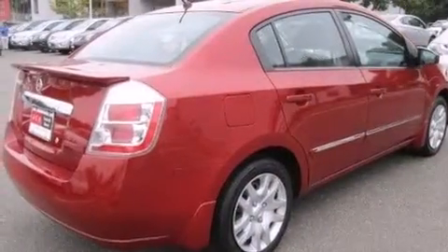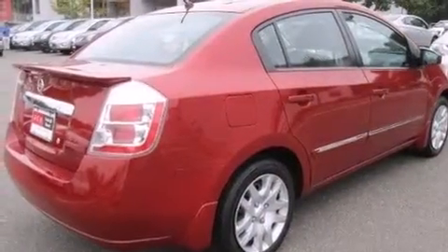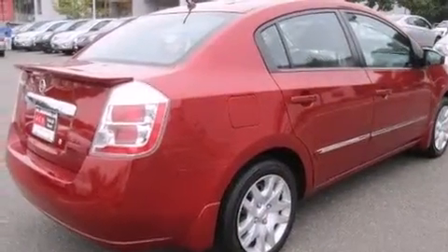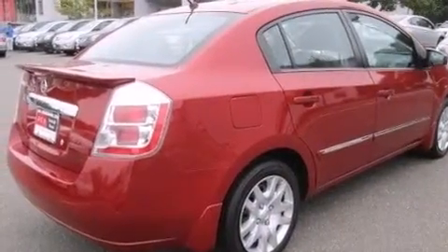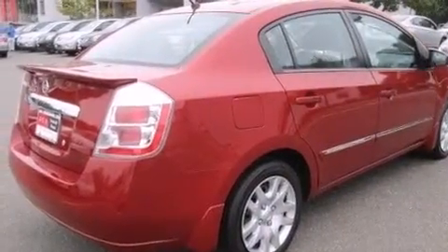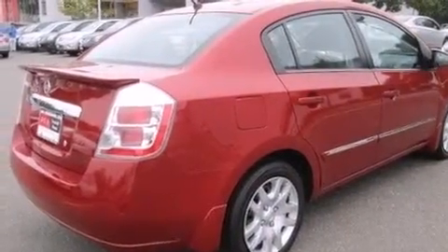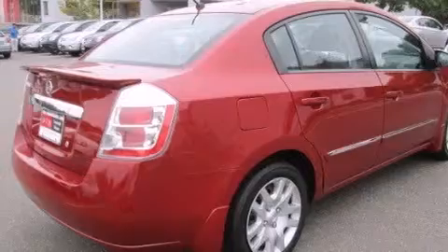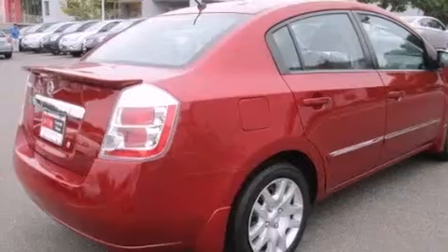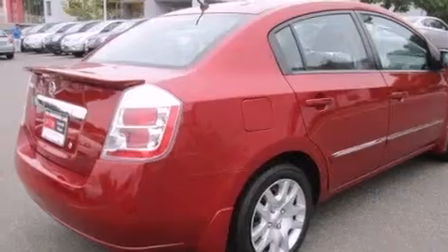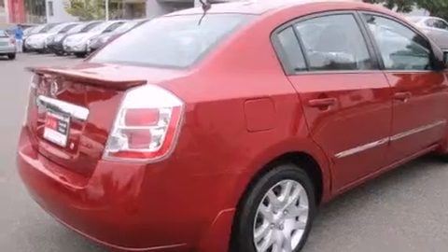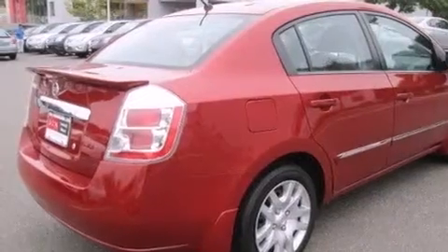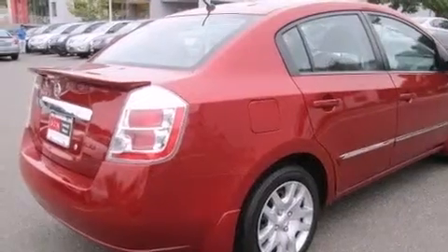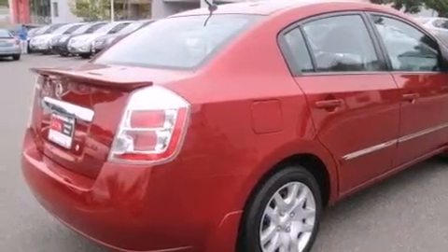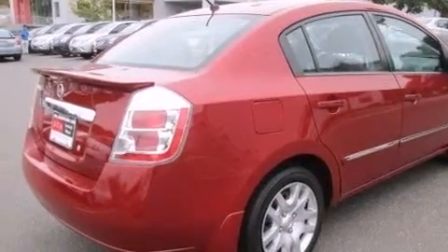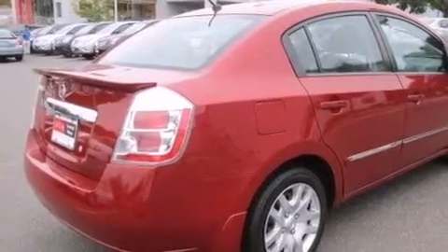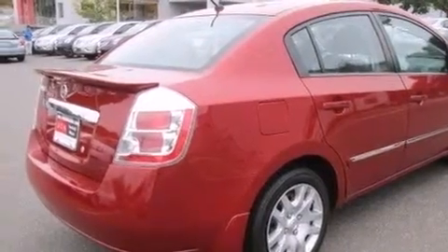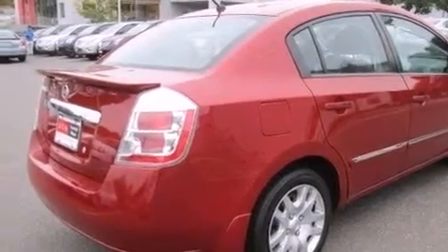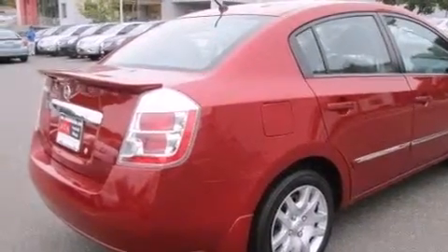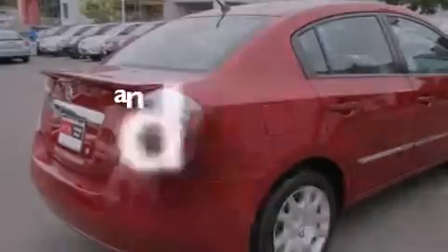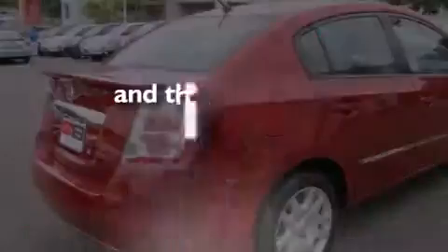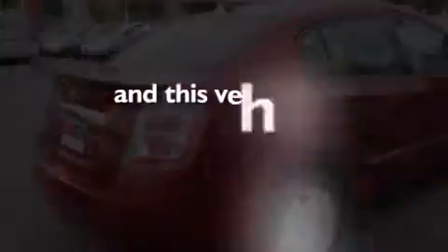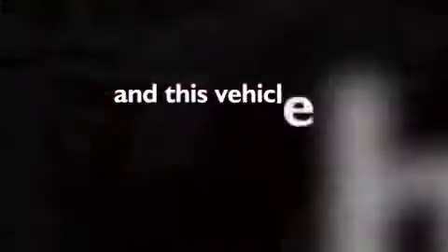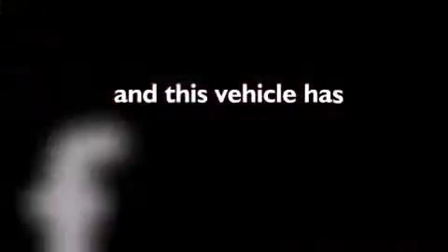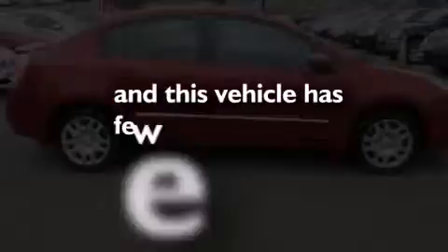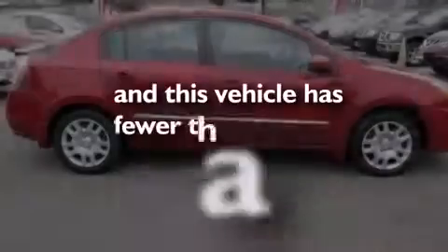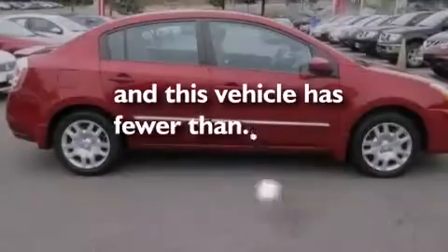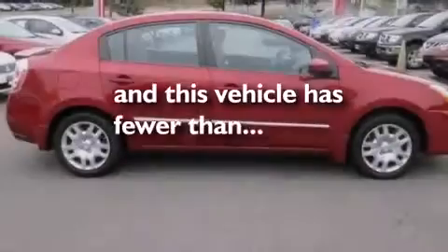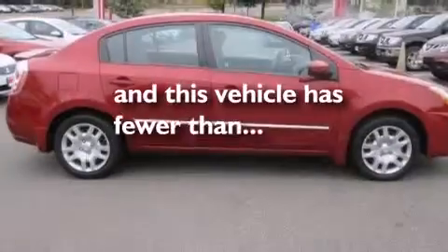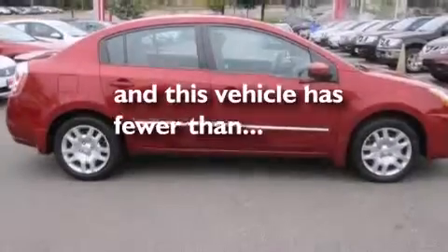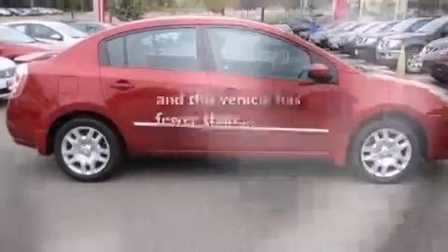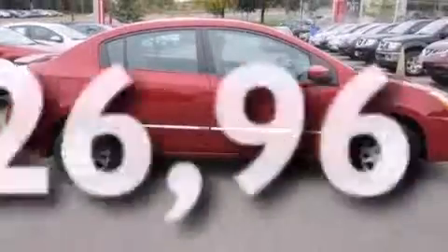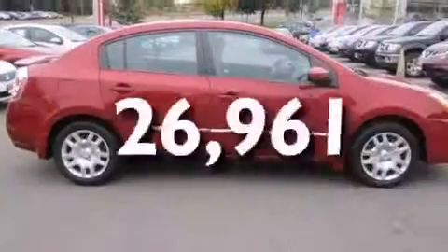Additional features include air conditioning, a pass-through rear seat, and this vehicle has less than 27,000 miles.